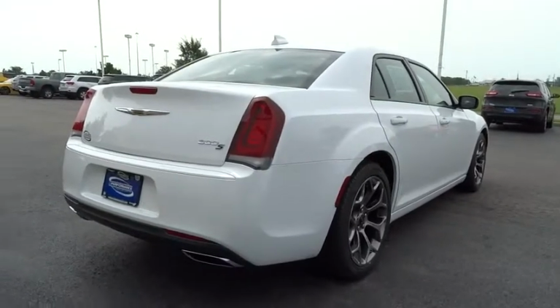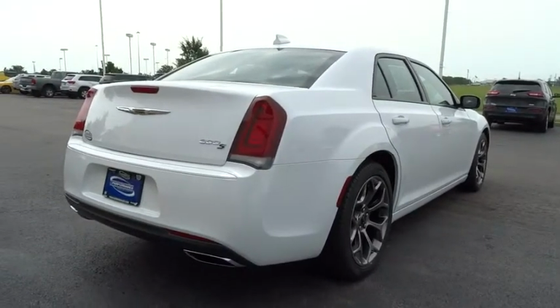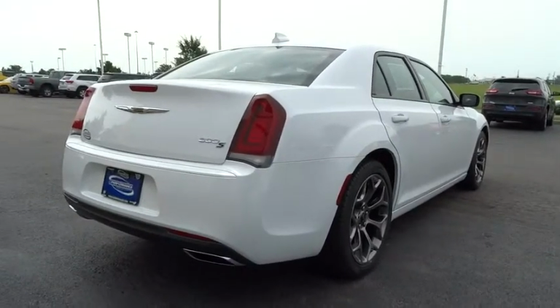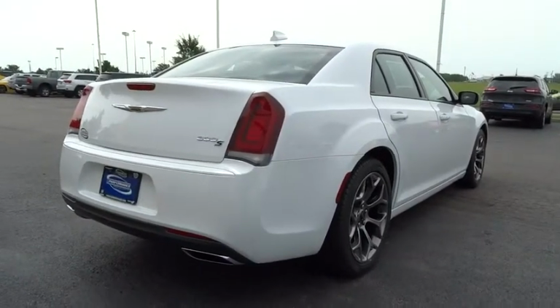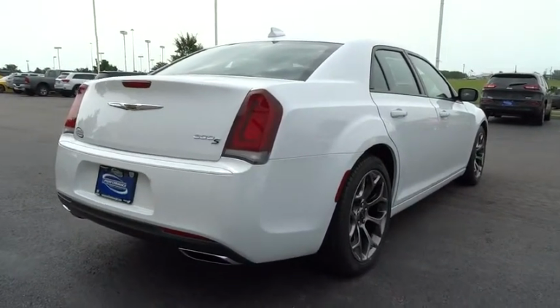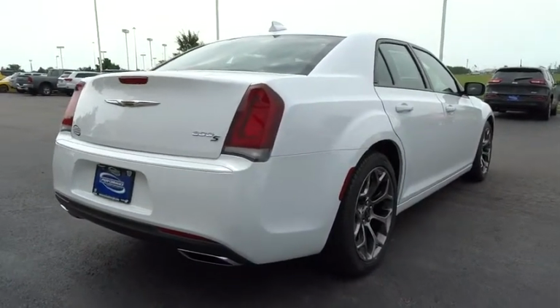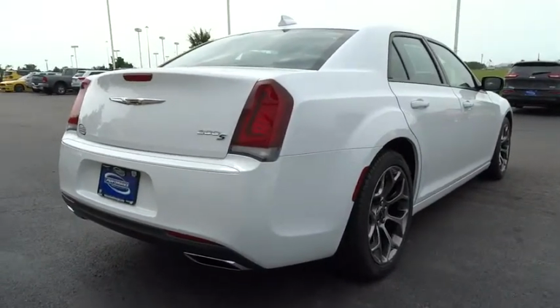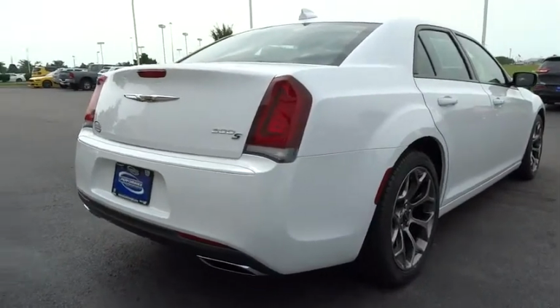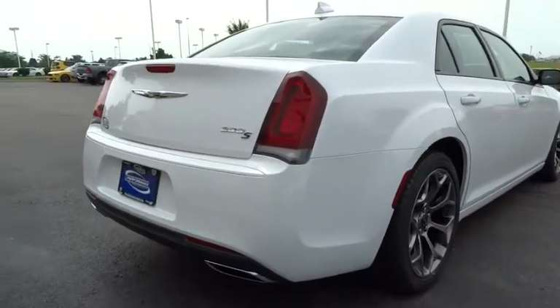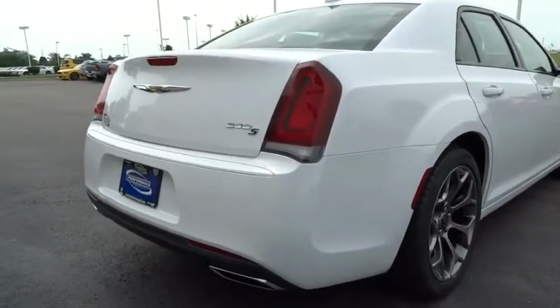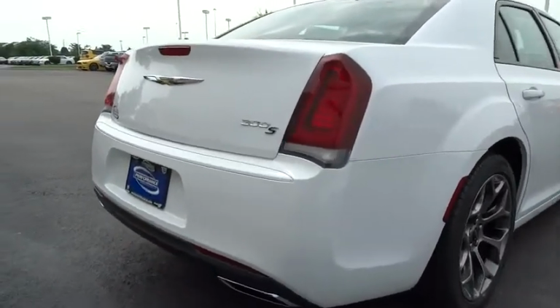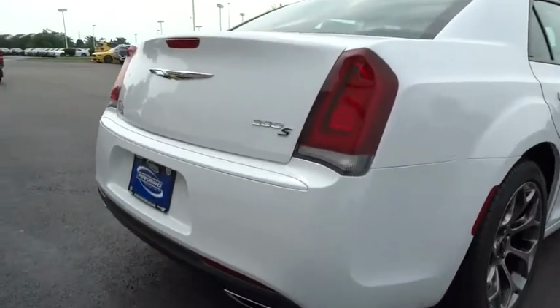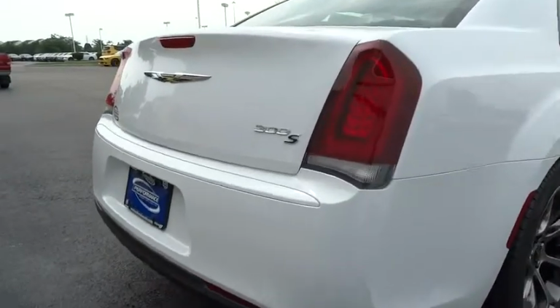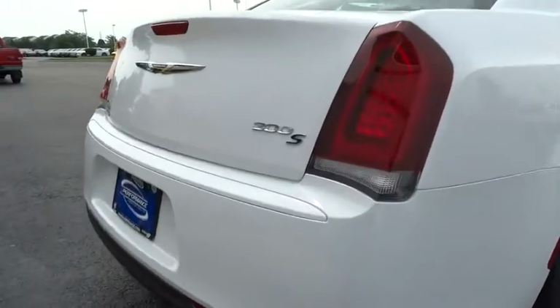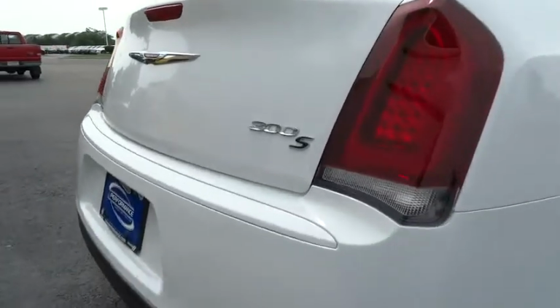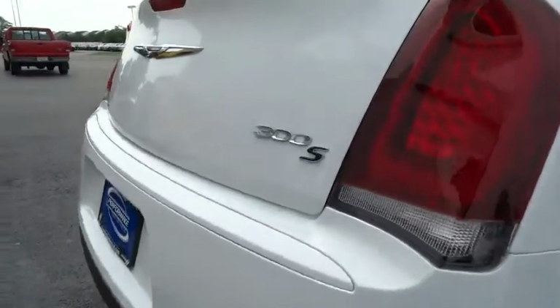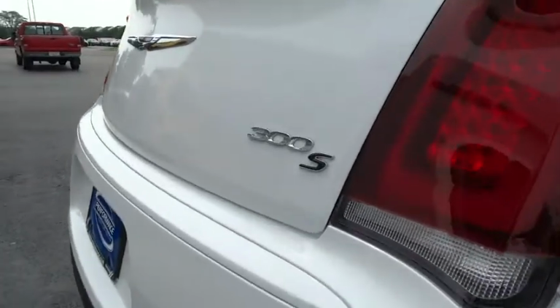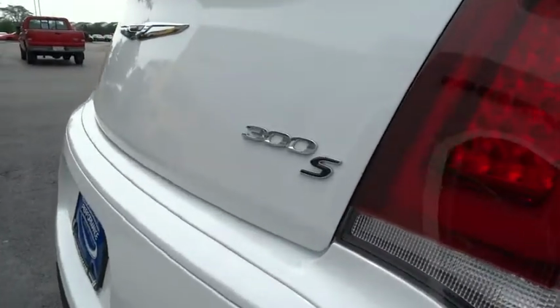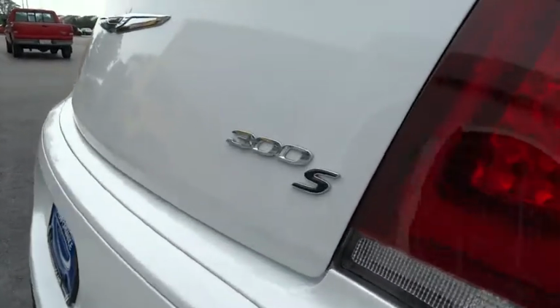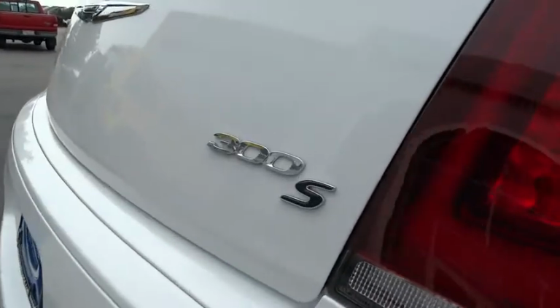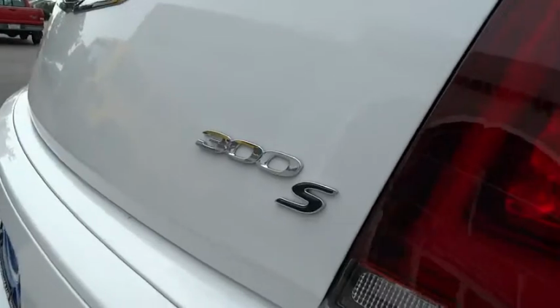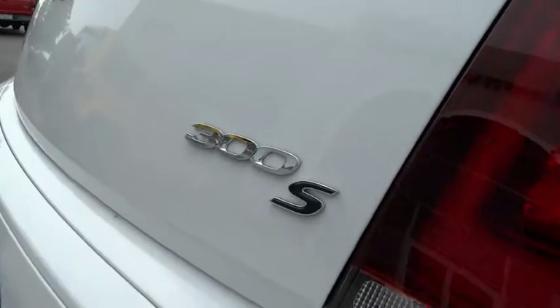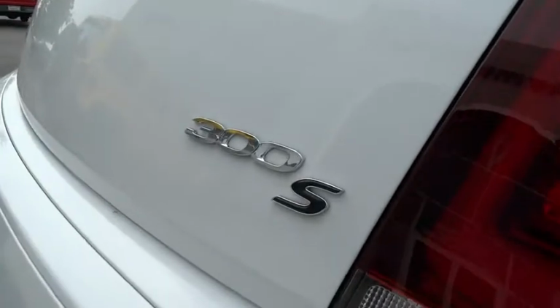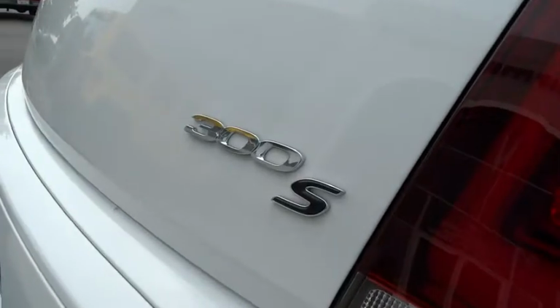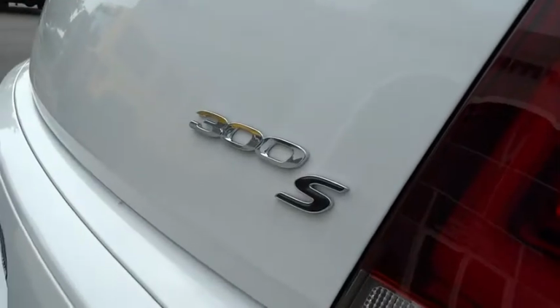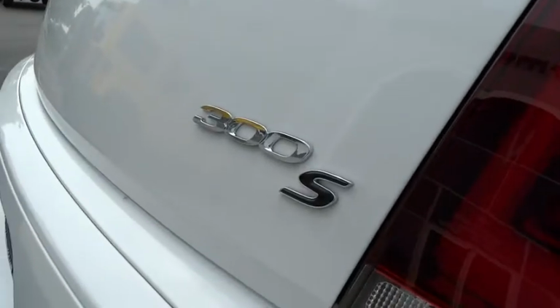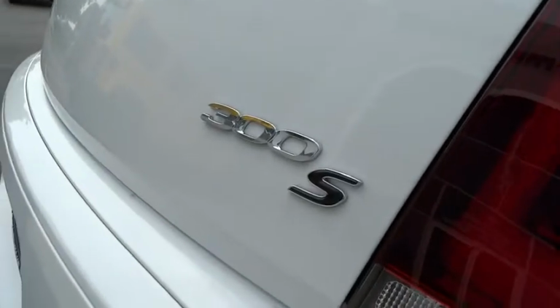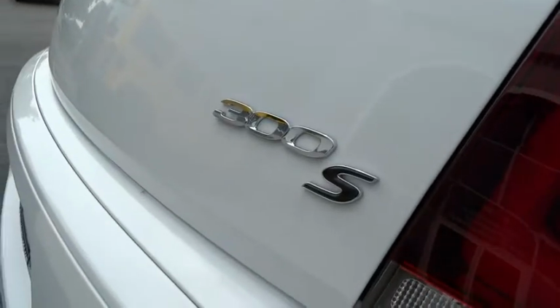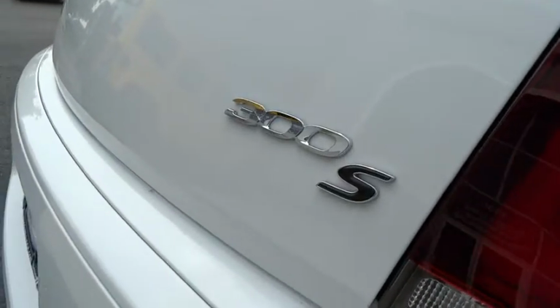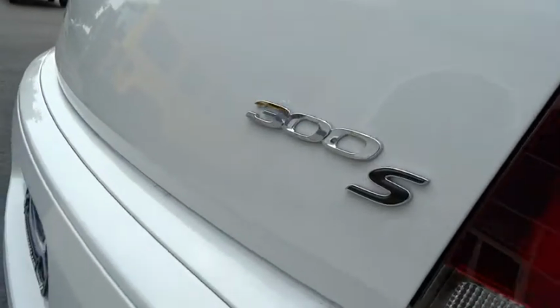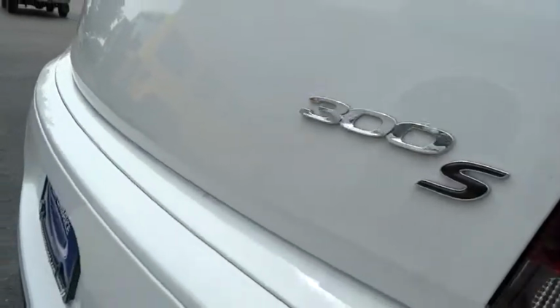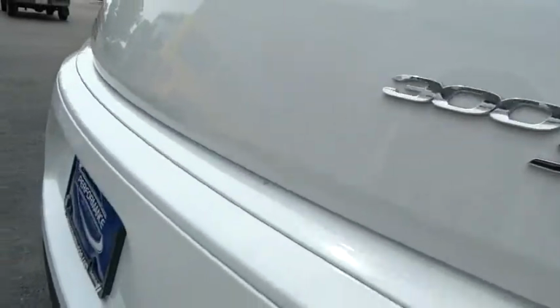Heated front seats. HD radio. Tachometer. Your new ride is just a phone call away.